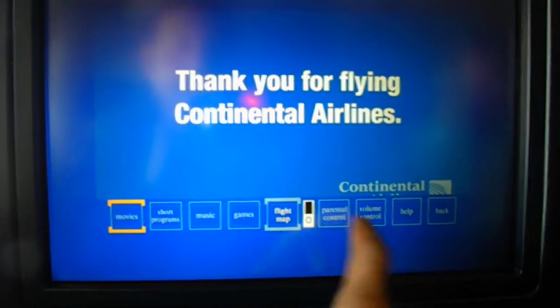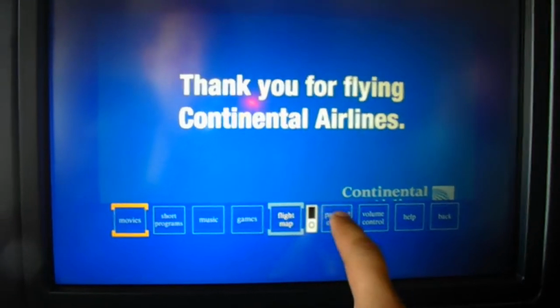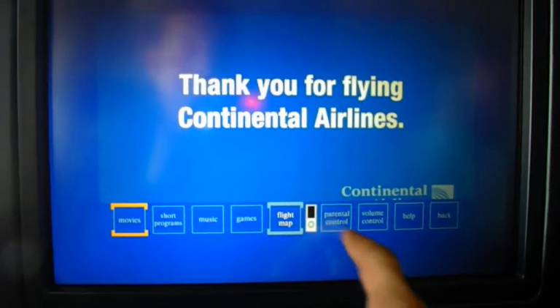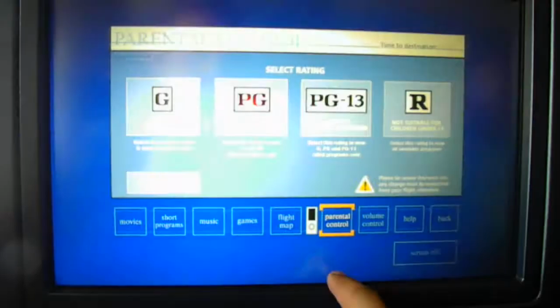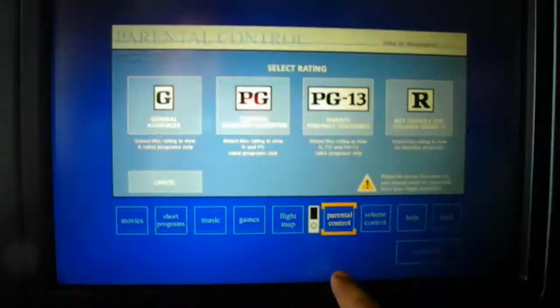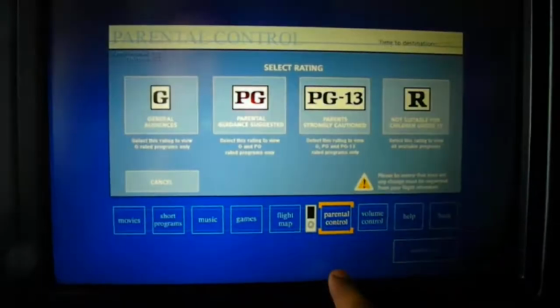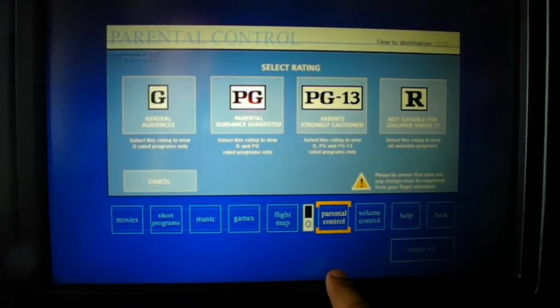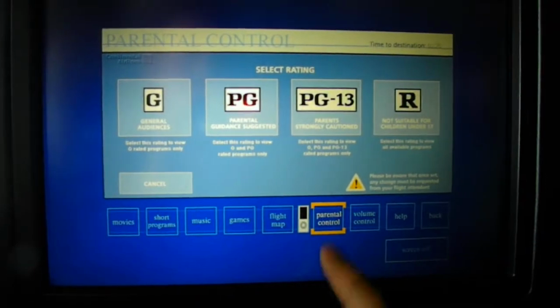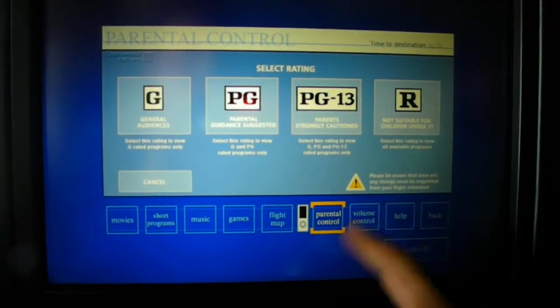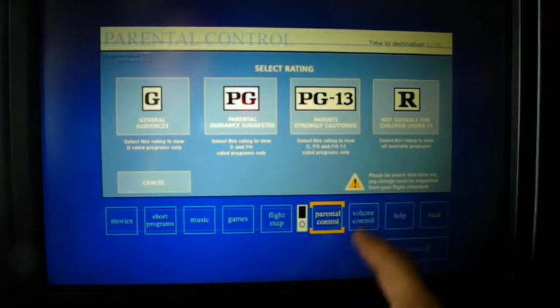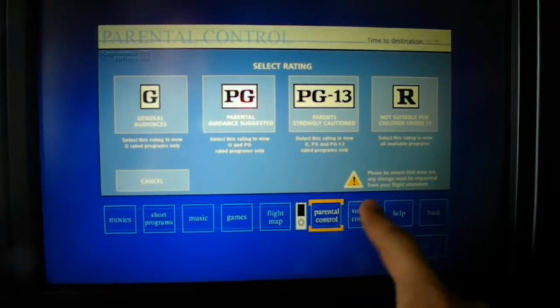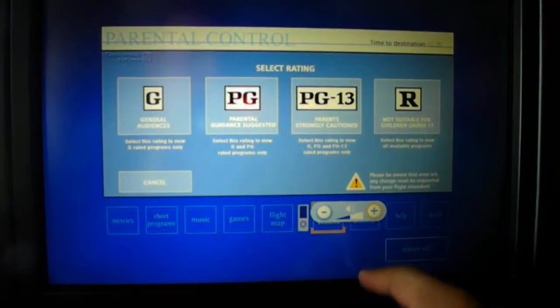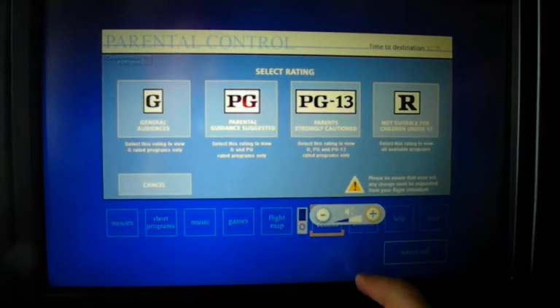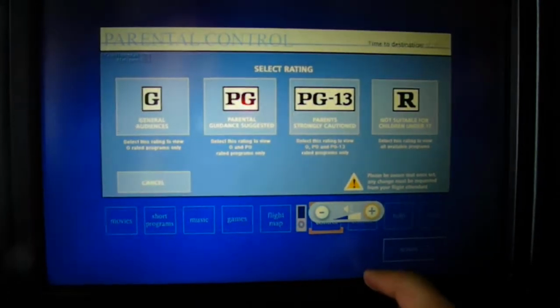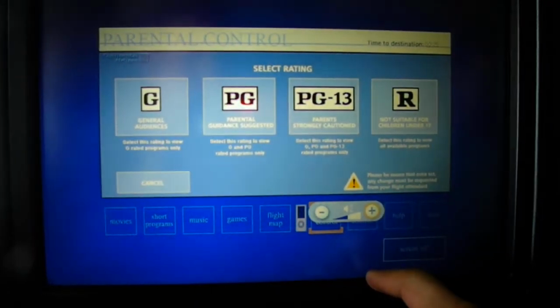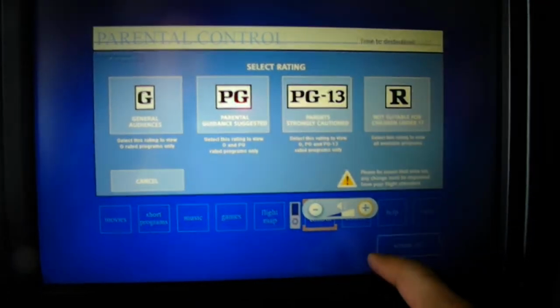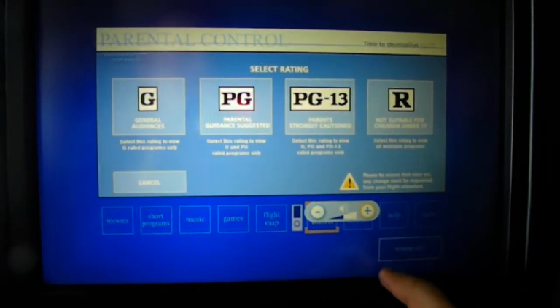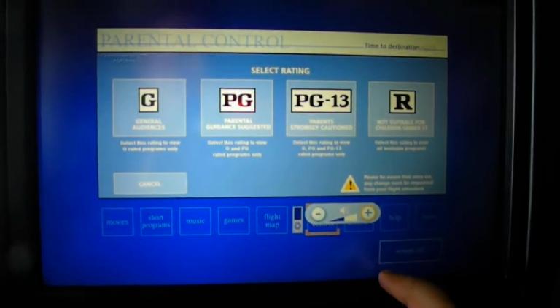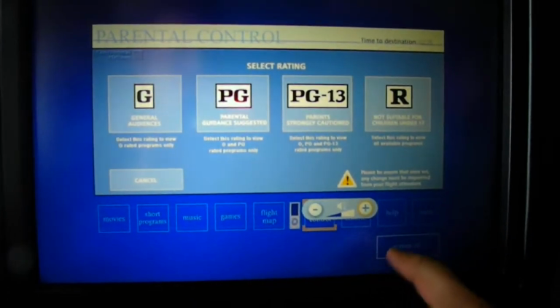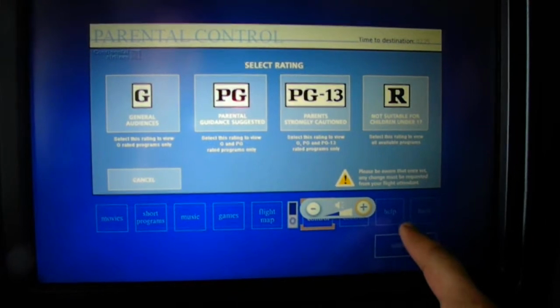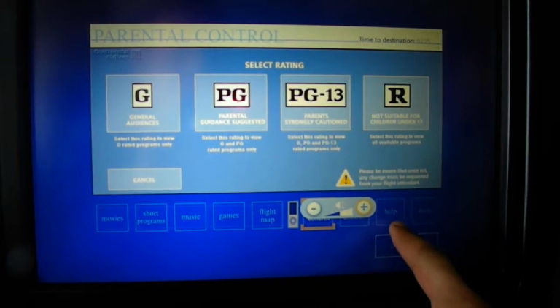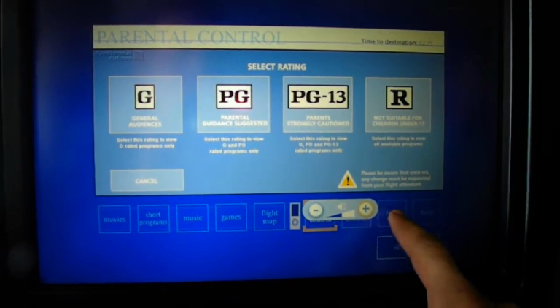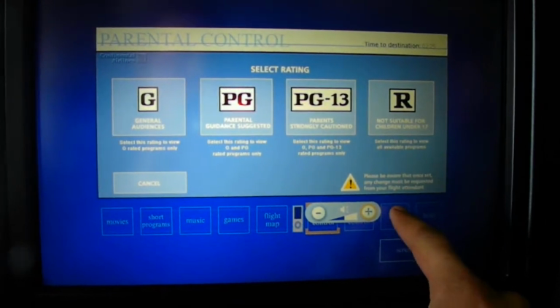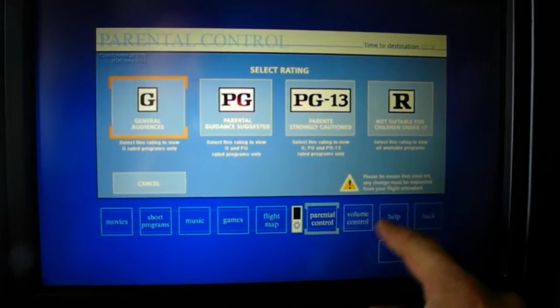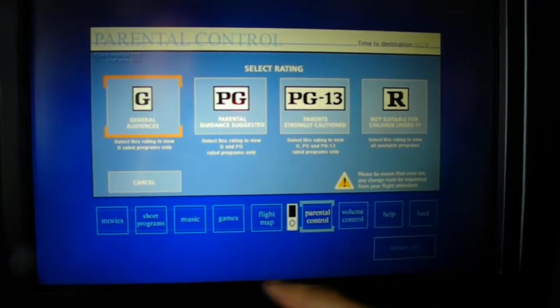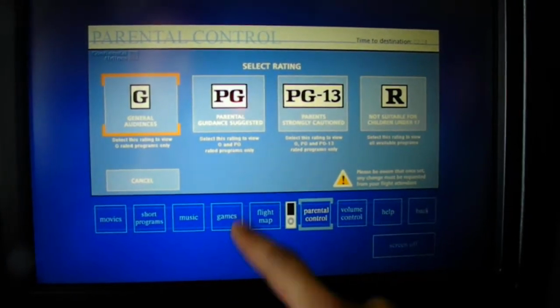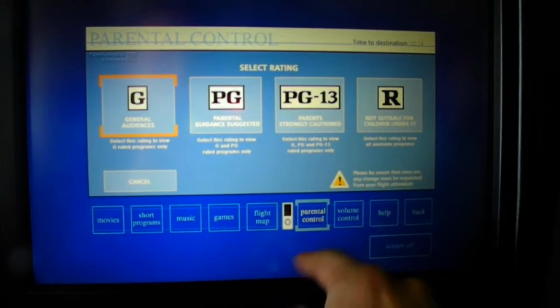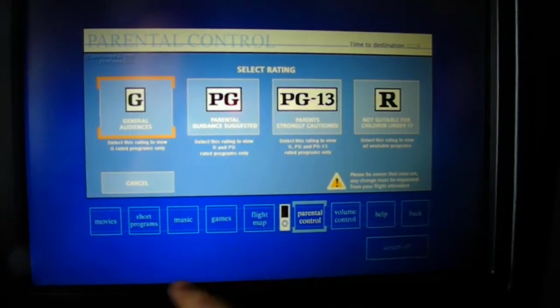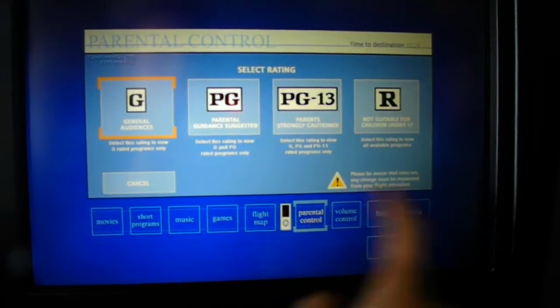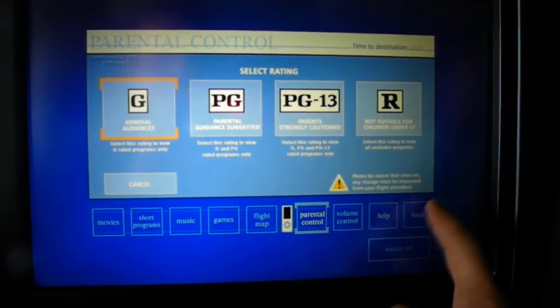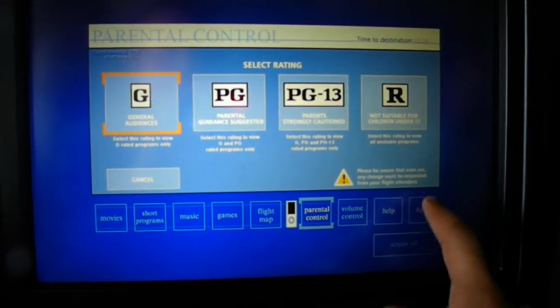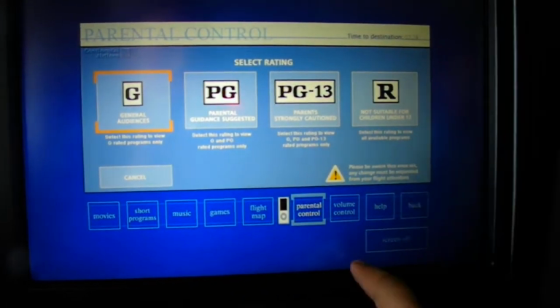You have parental control and volume control options as well.